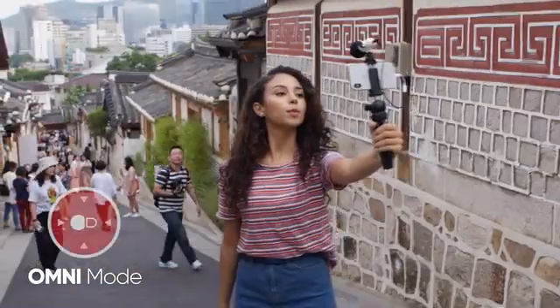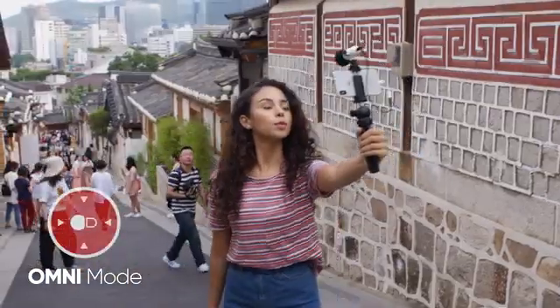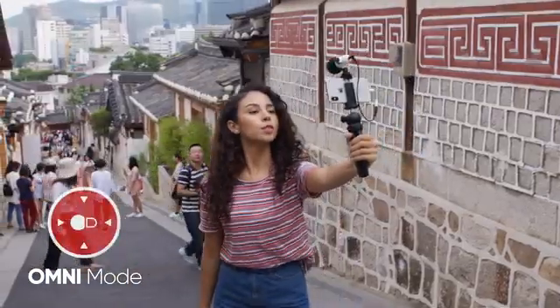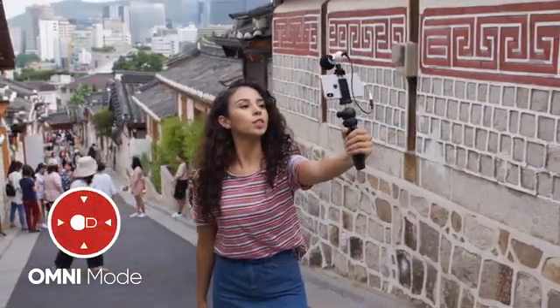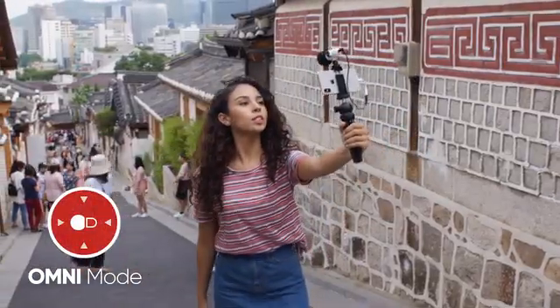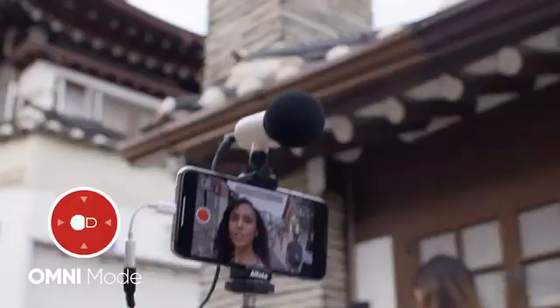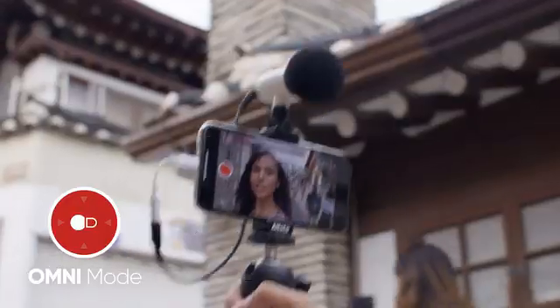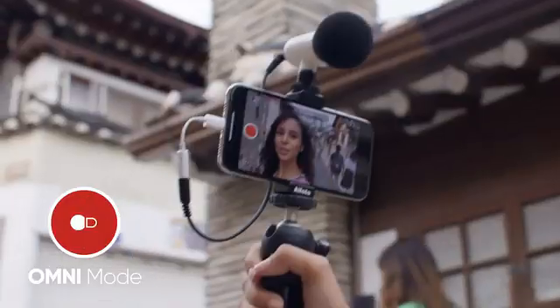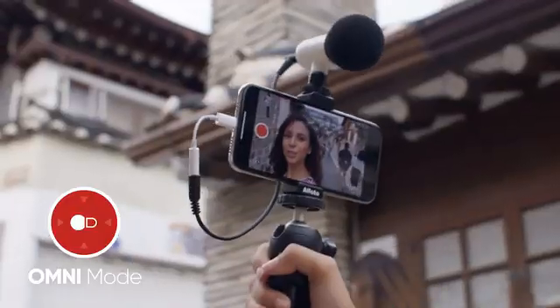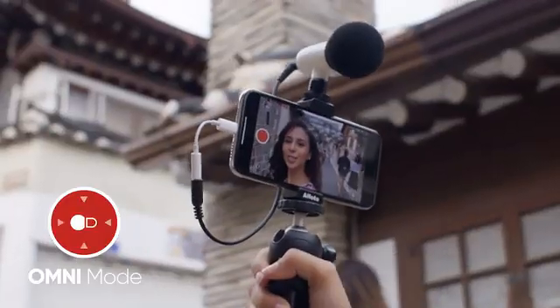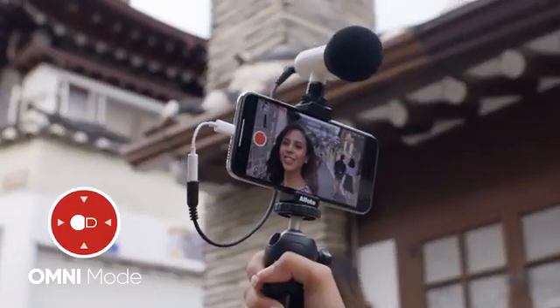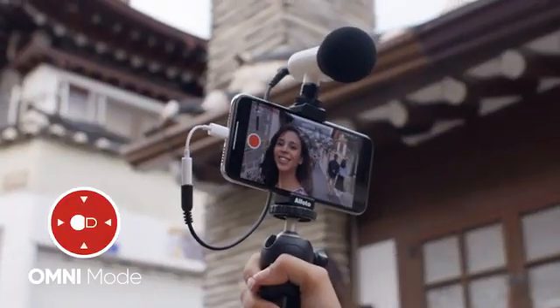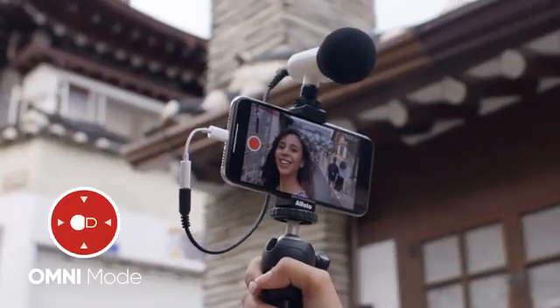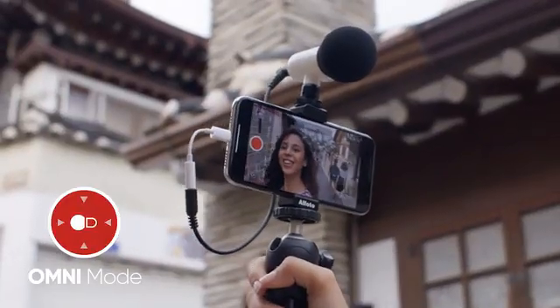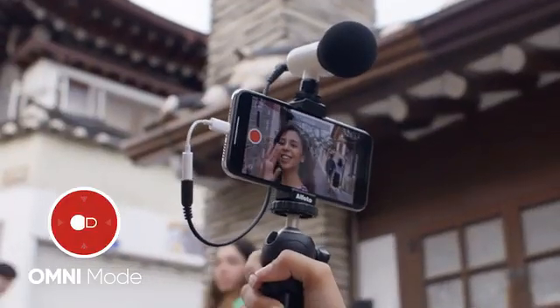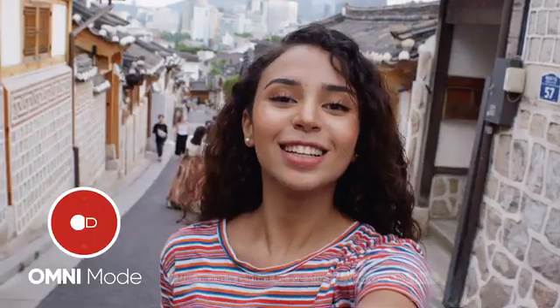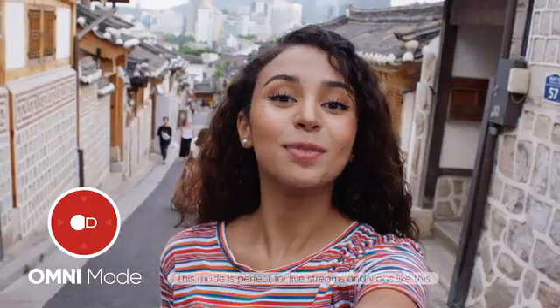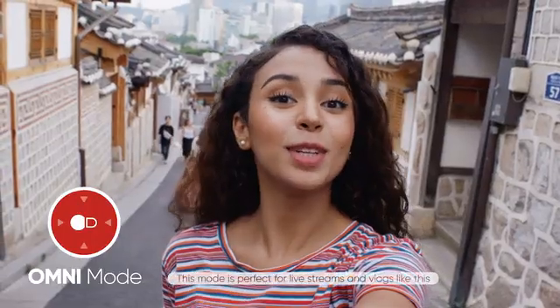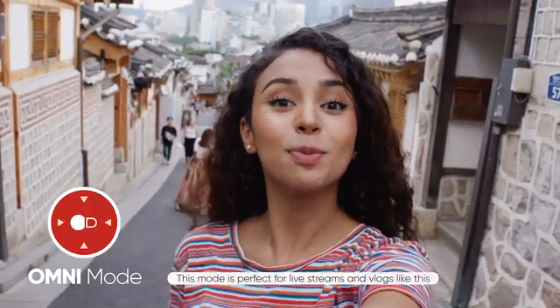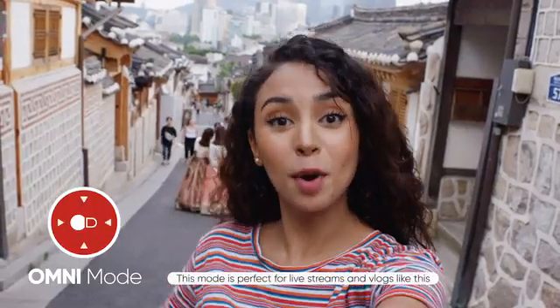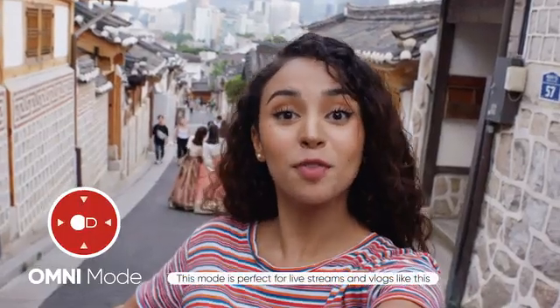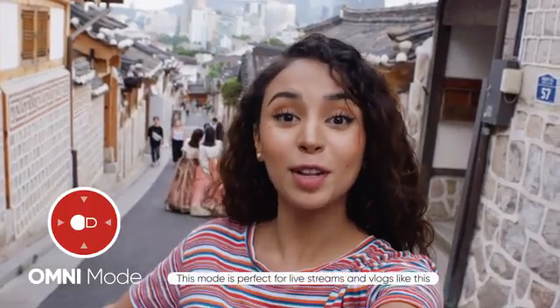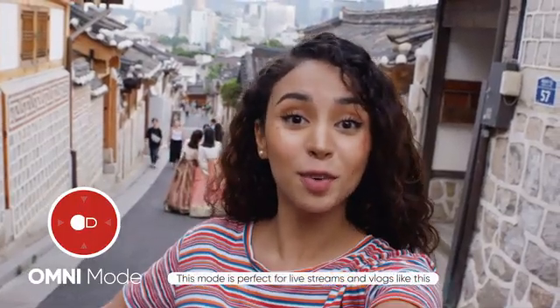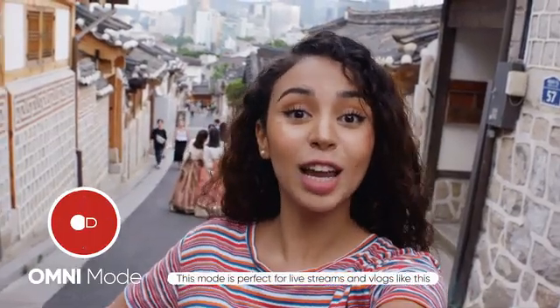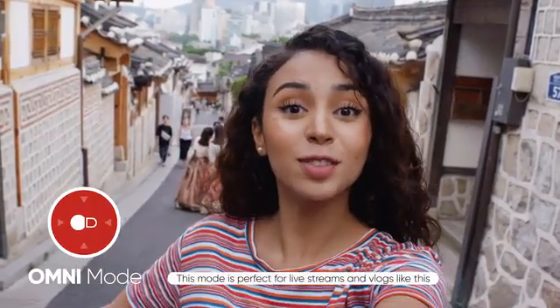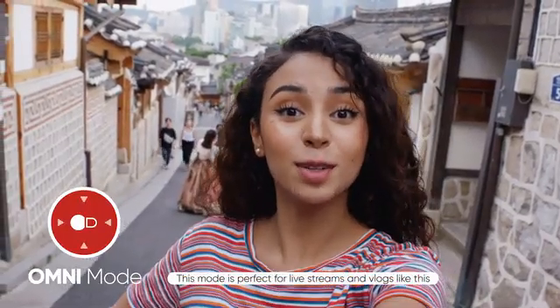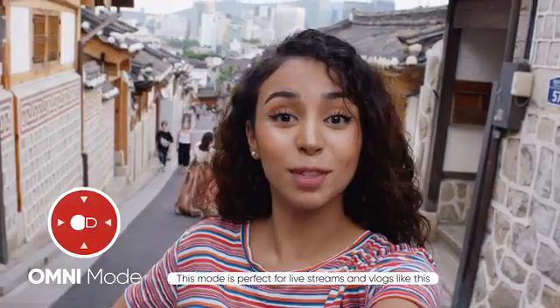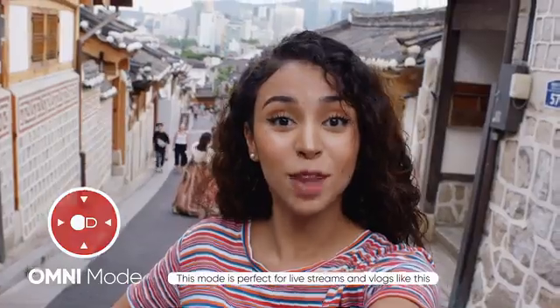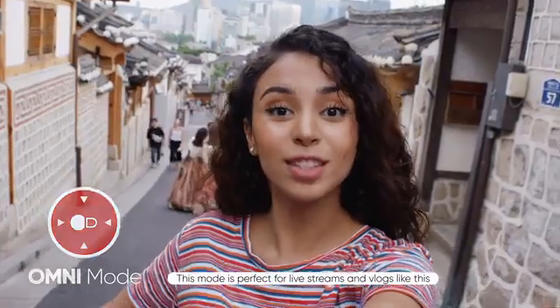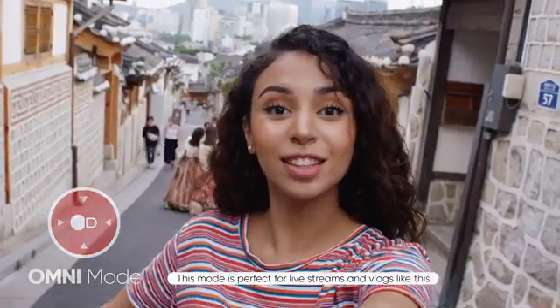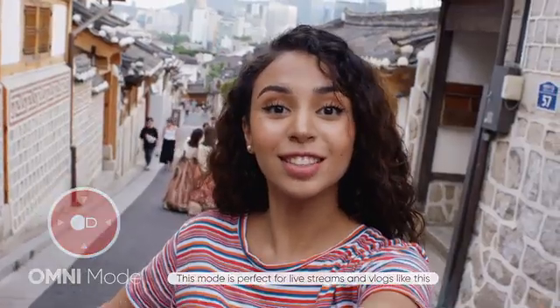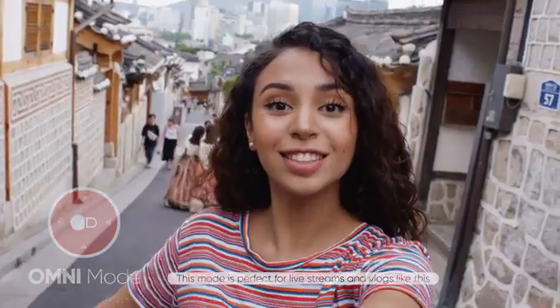Omni mode captures sounds from all directions. This mode is perfect for live streams and vlogs like this.